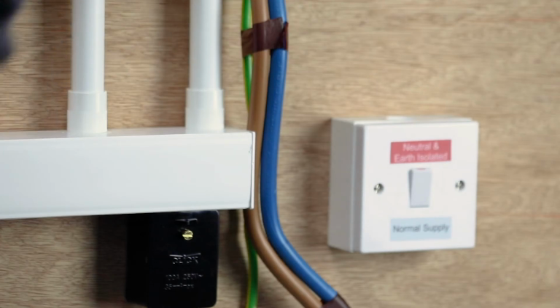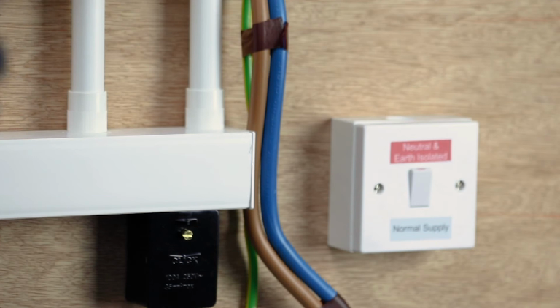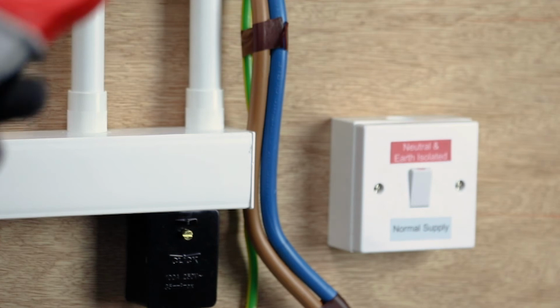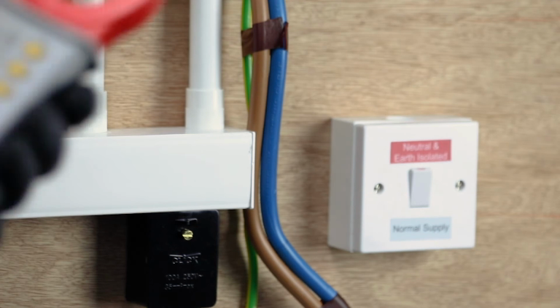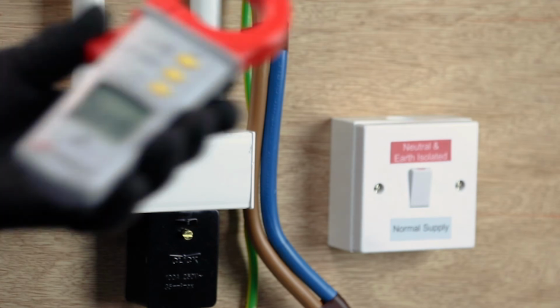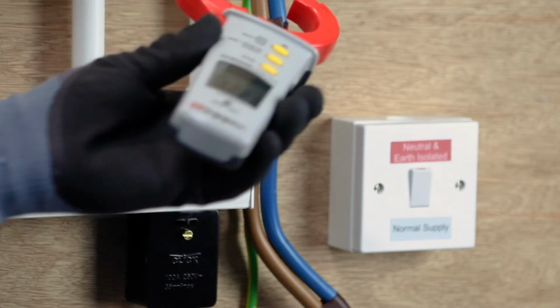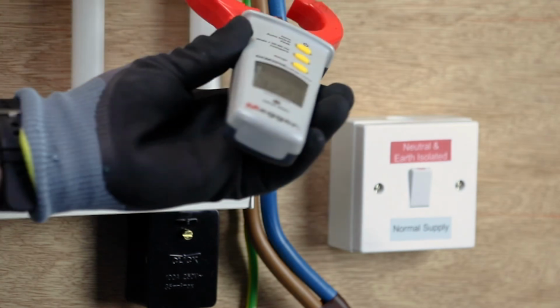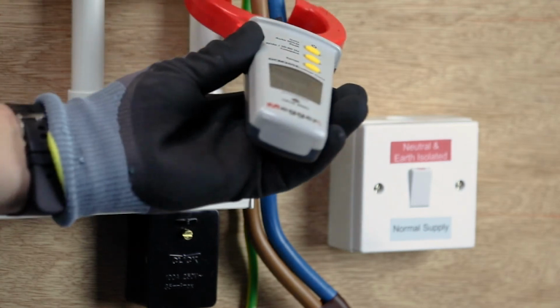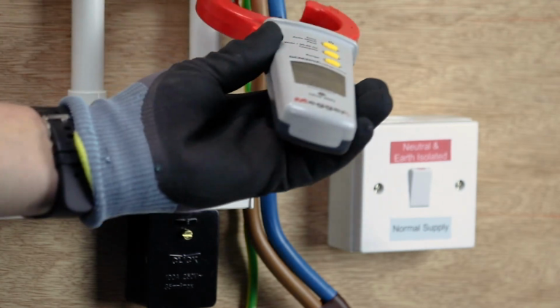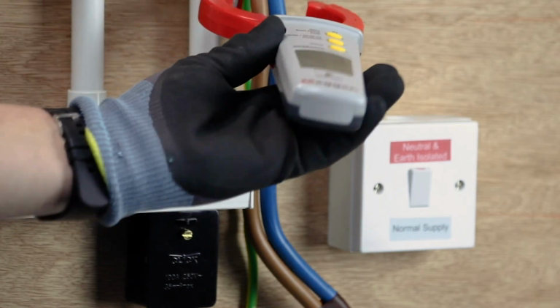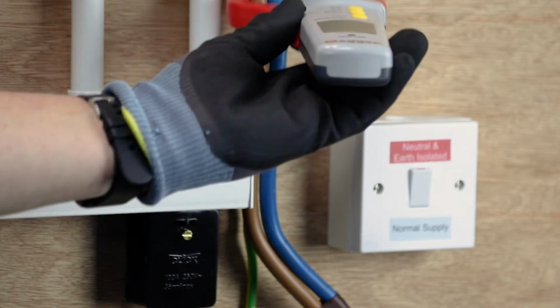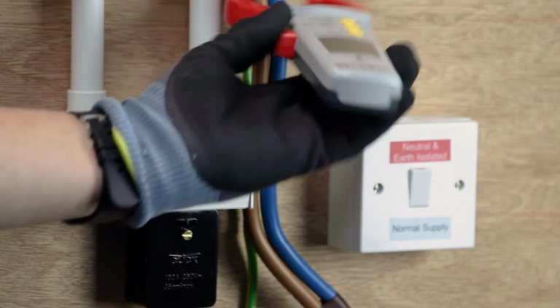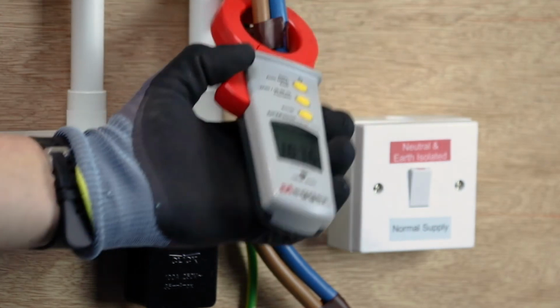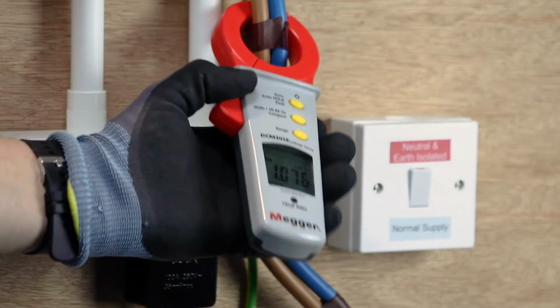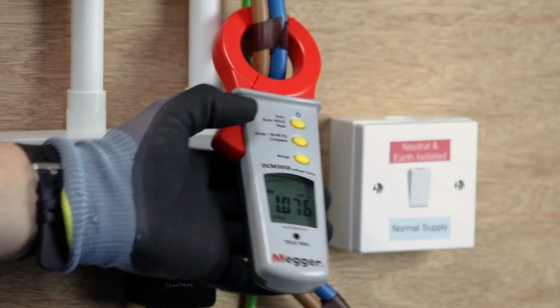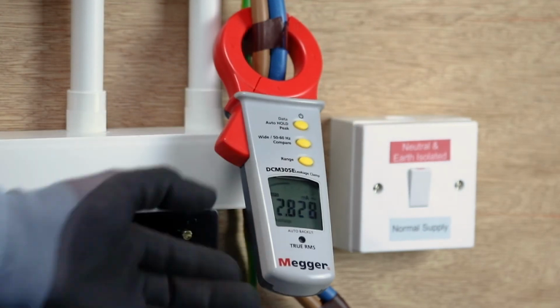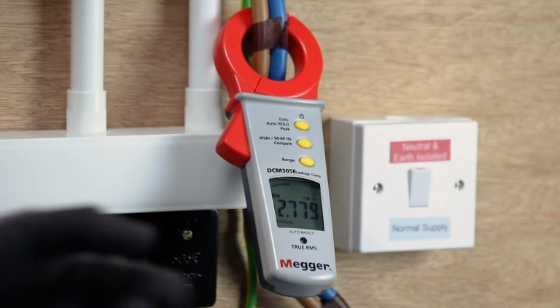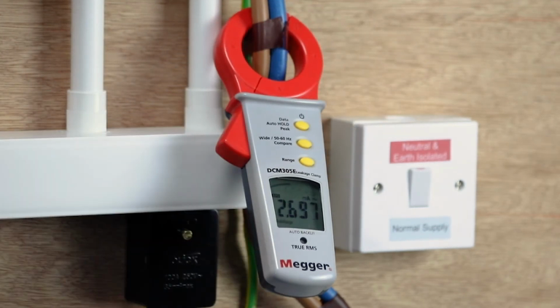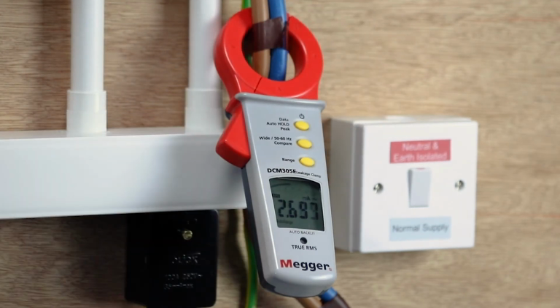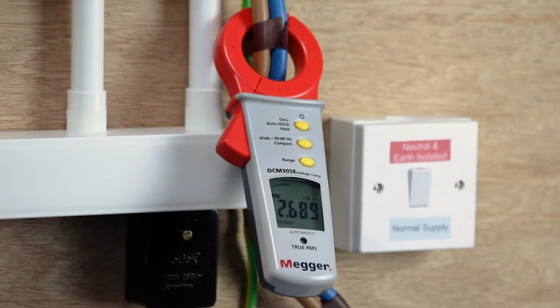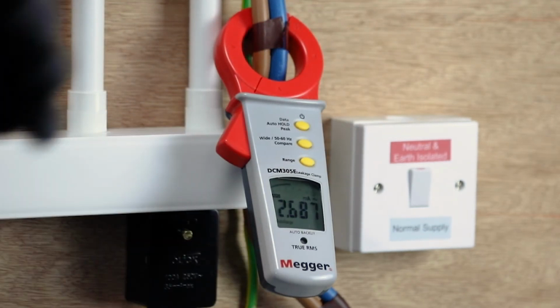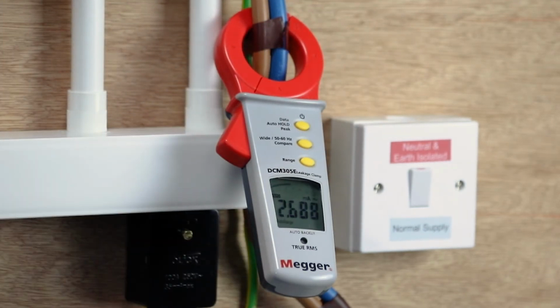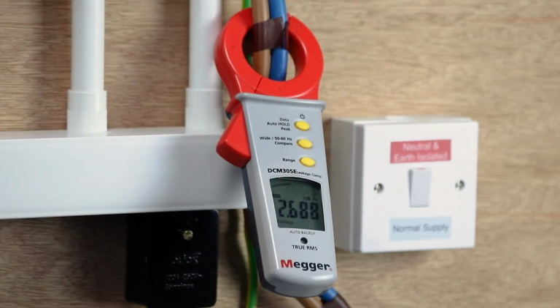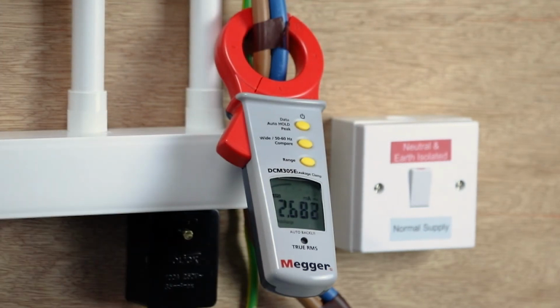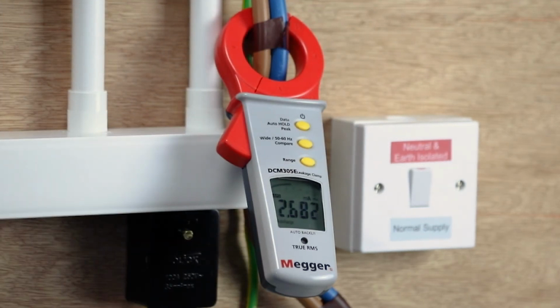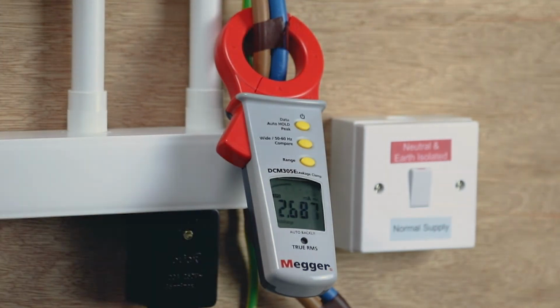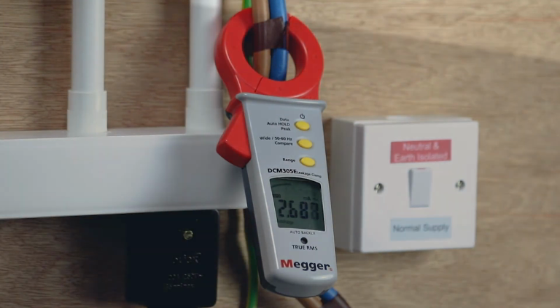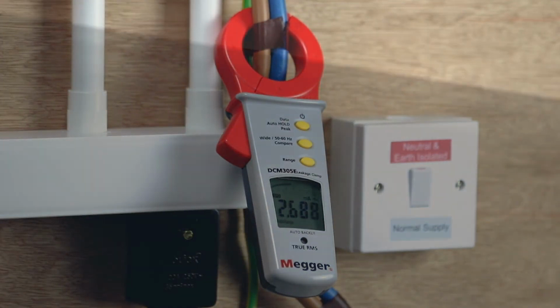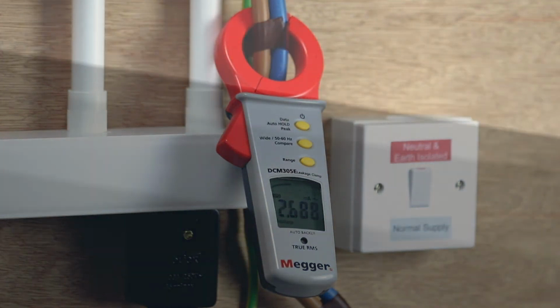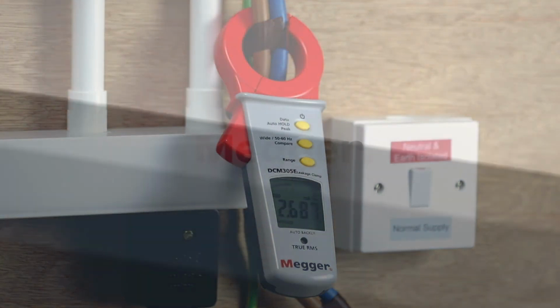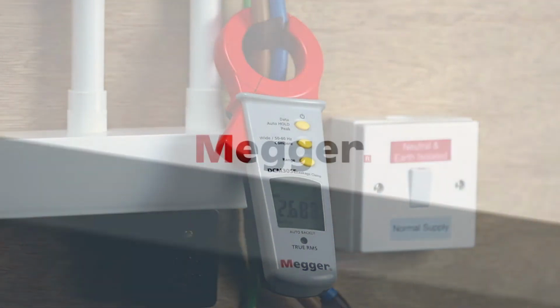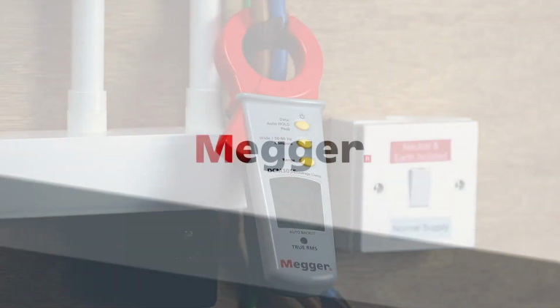Nice and simple — one check, round the tails, tells you everything.